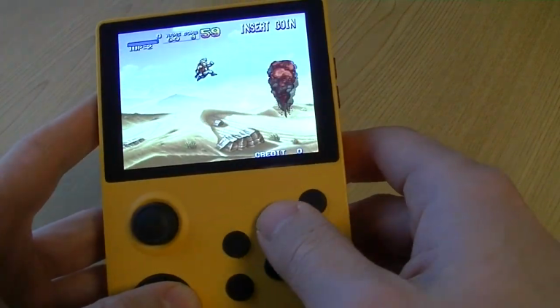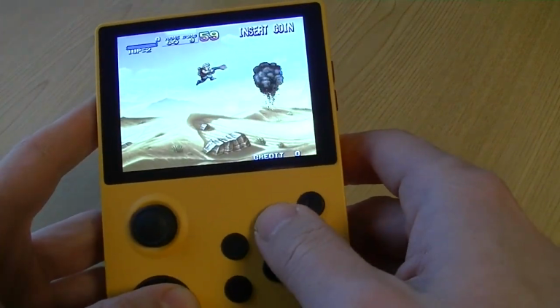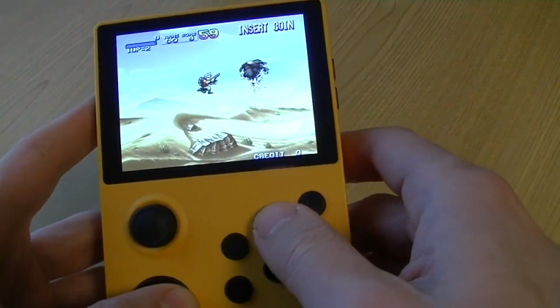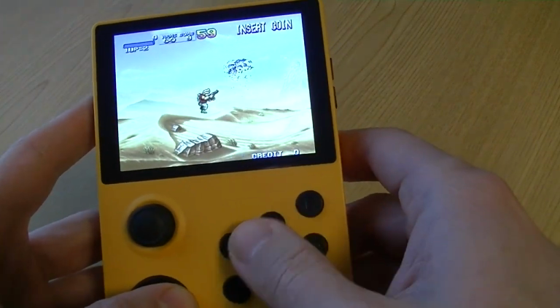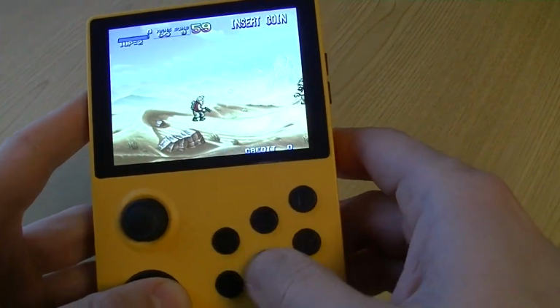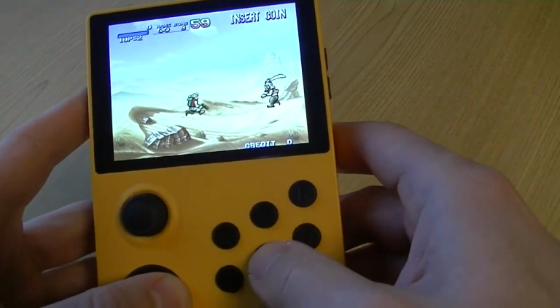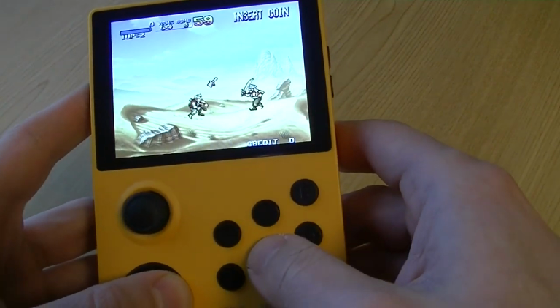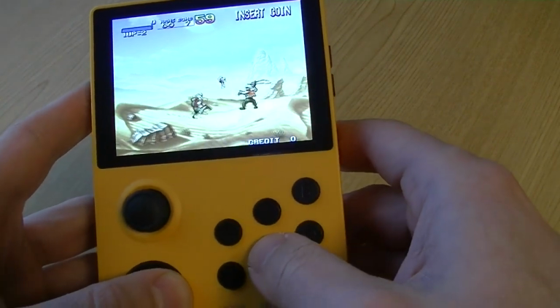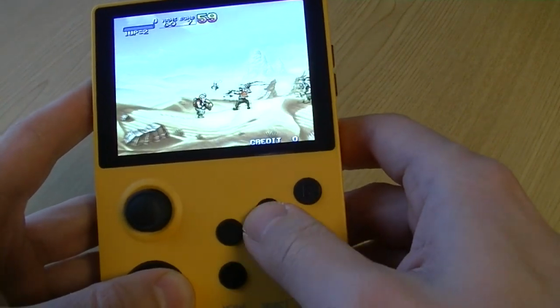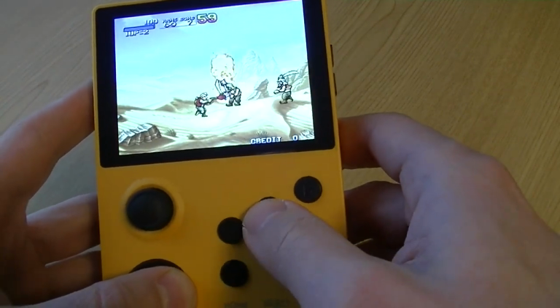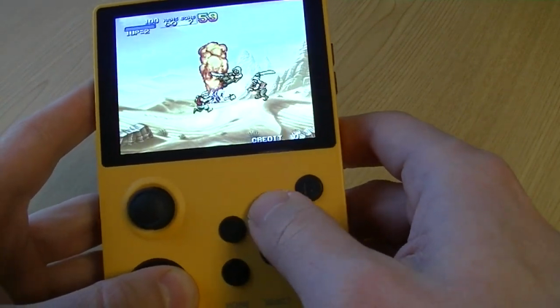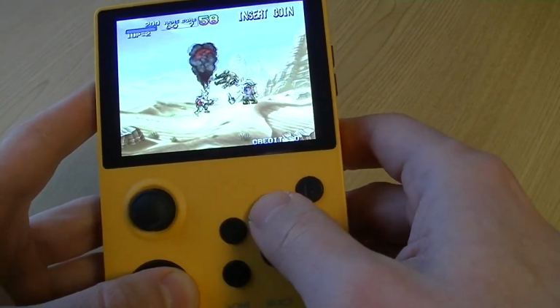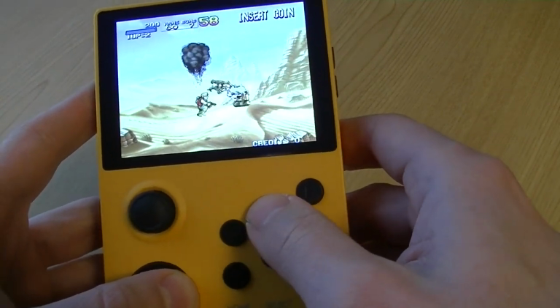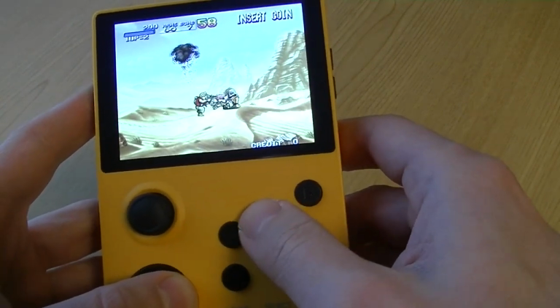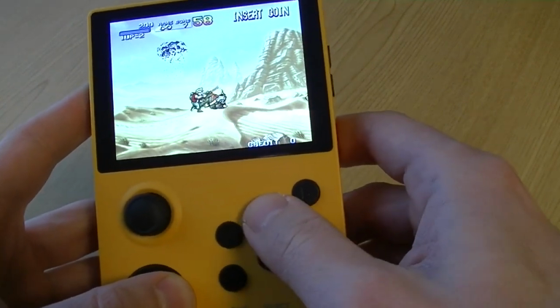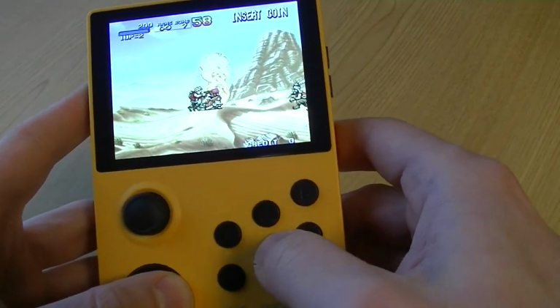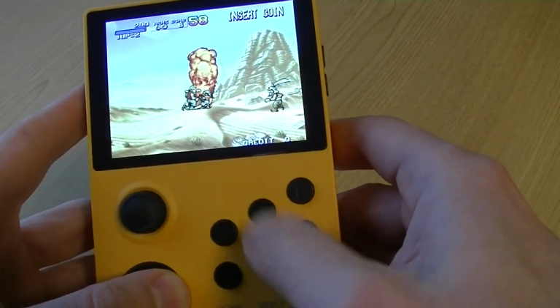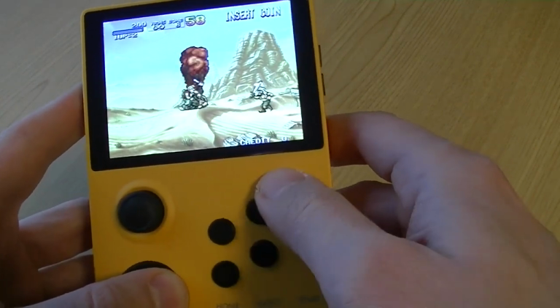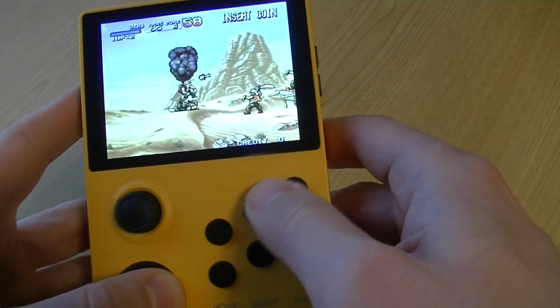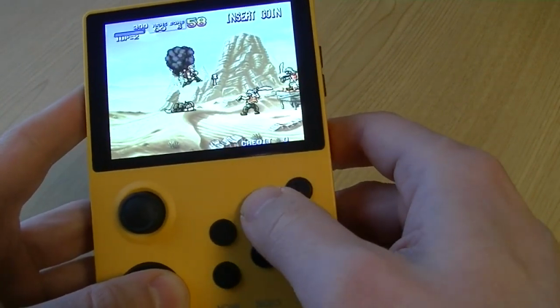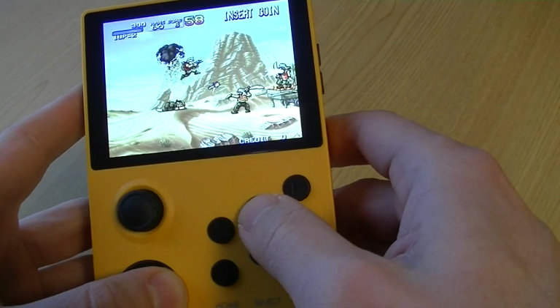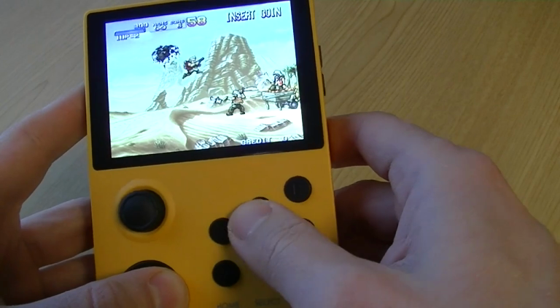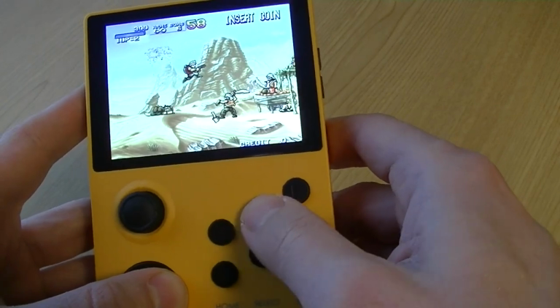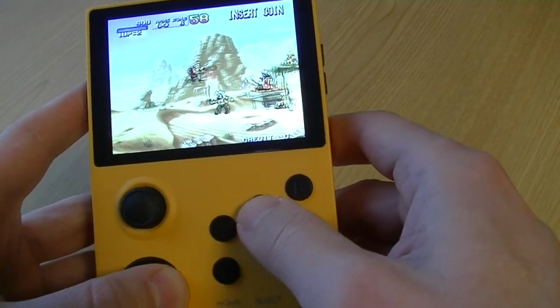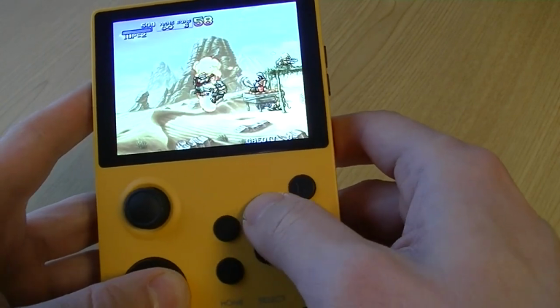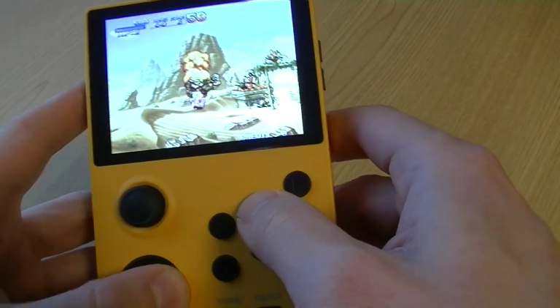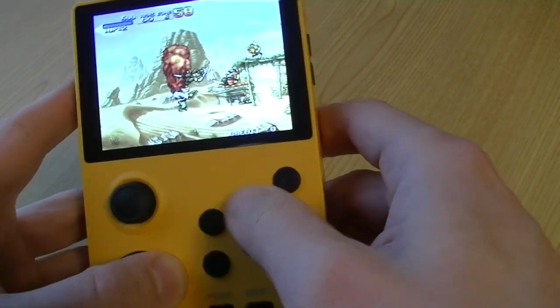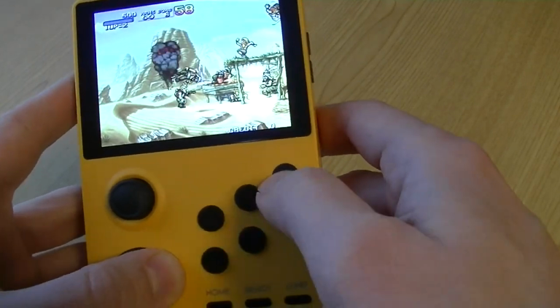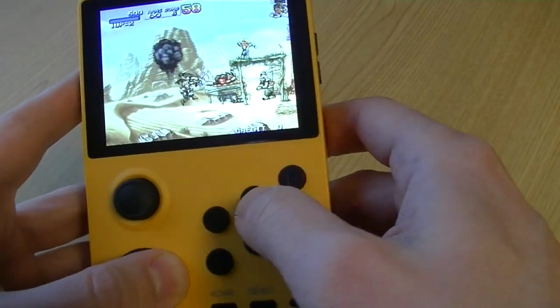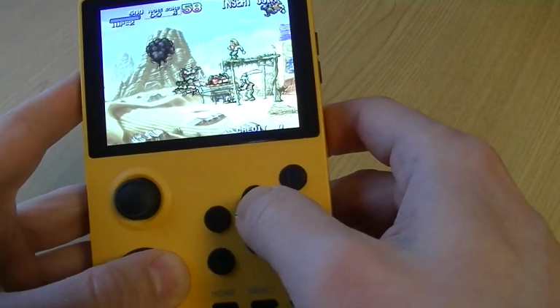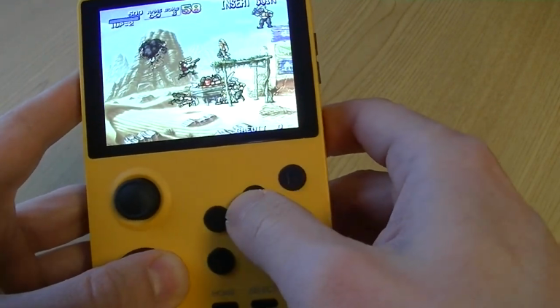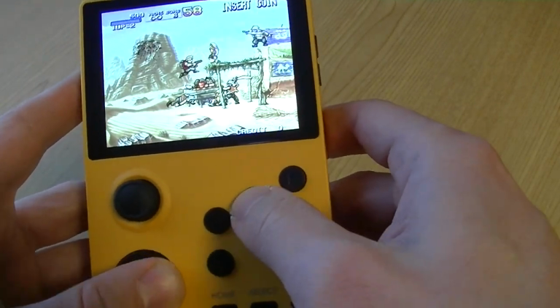Alright, Metal Slug. Yeah, okay. This is doable.